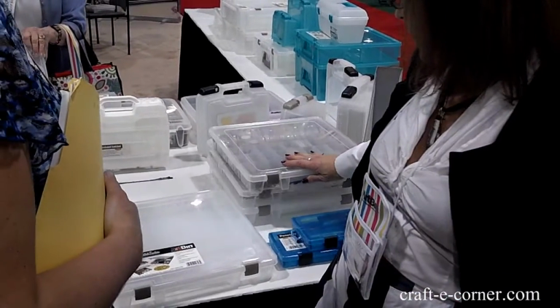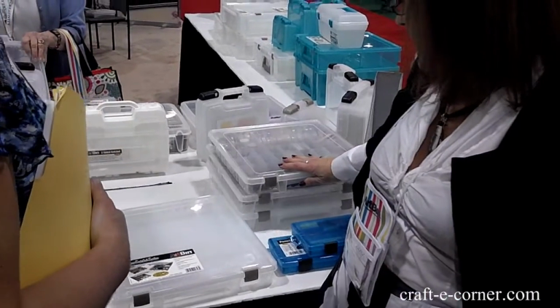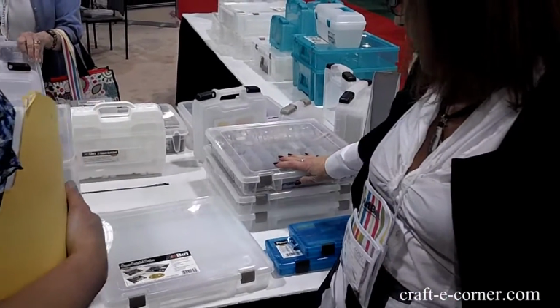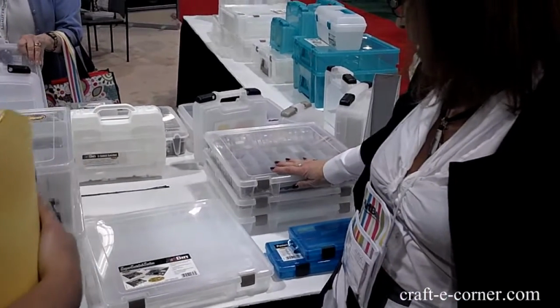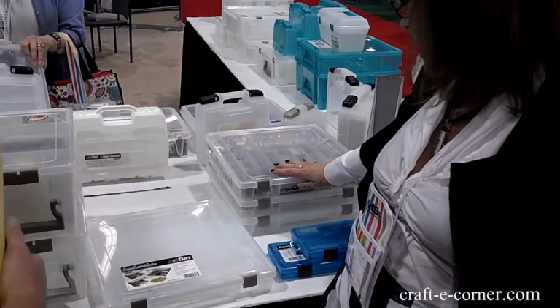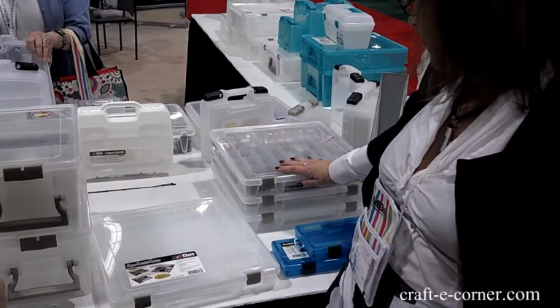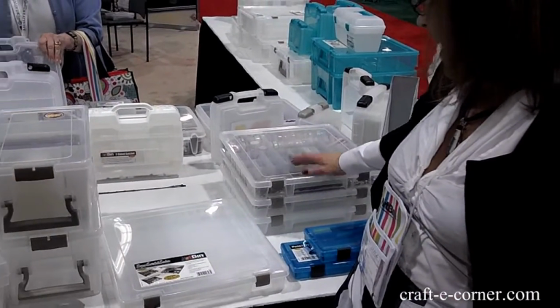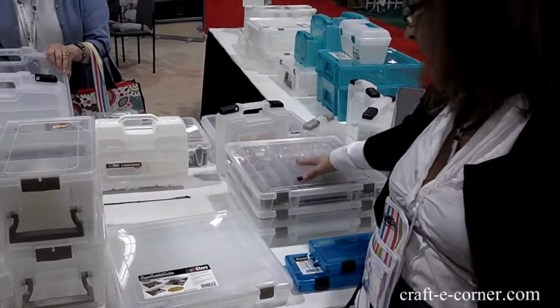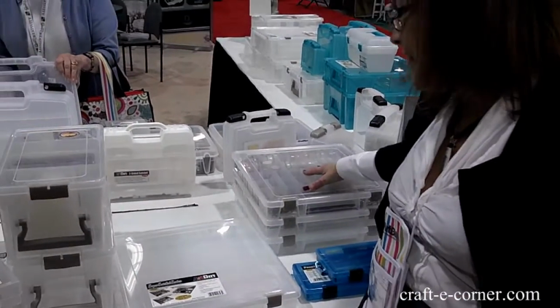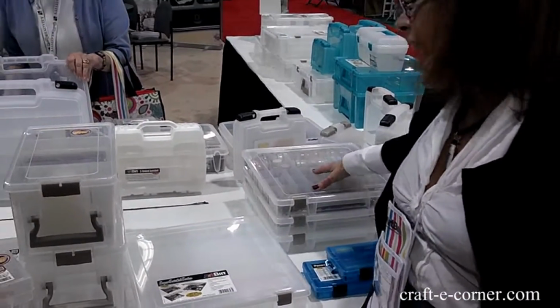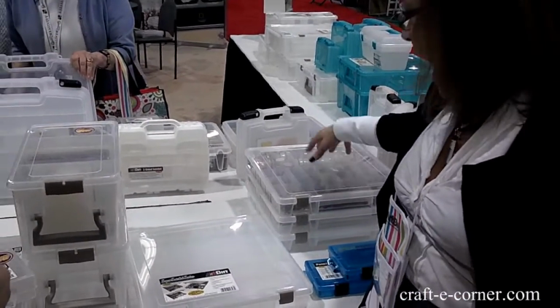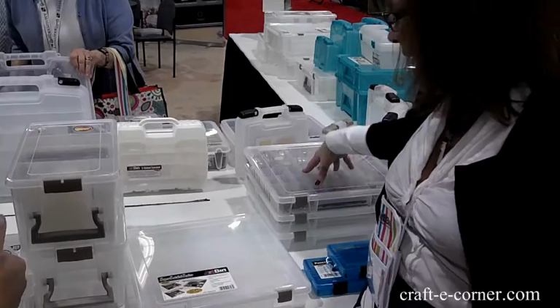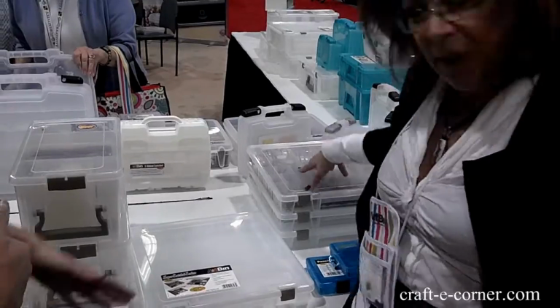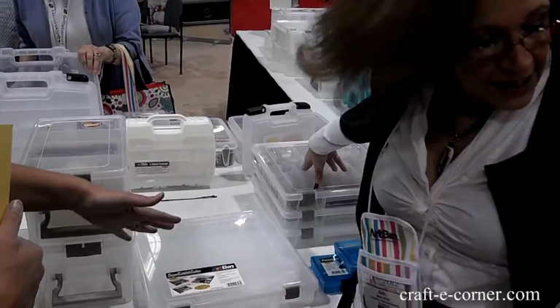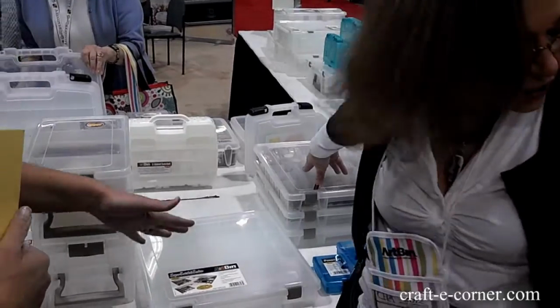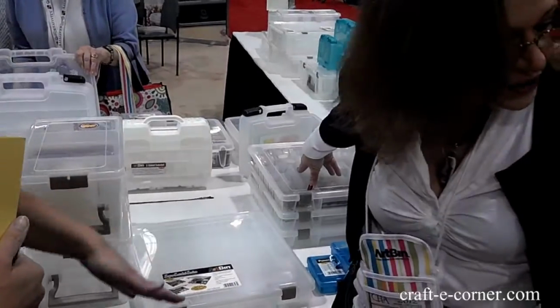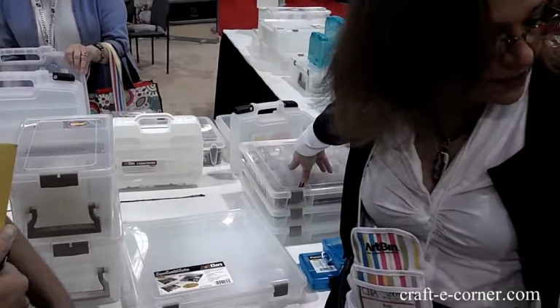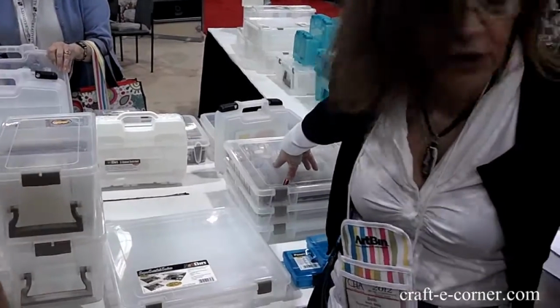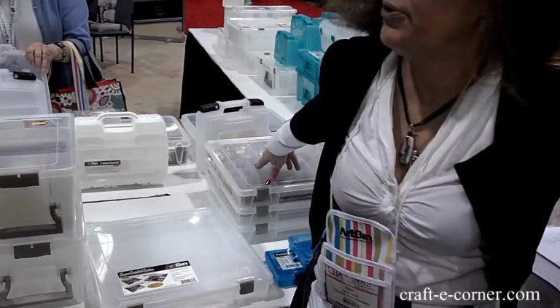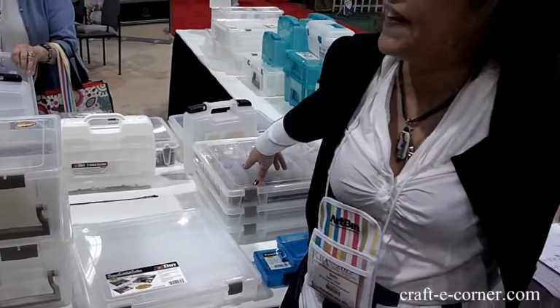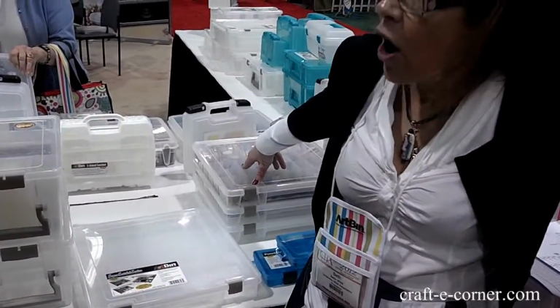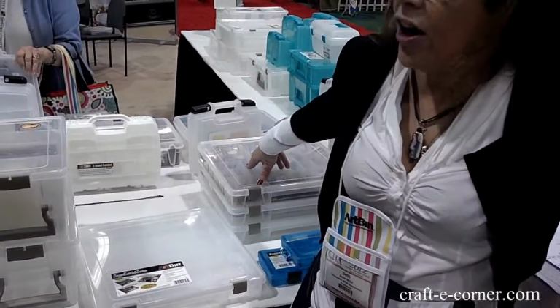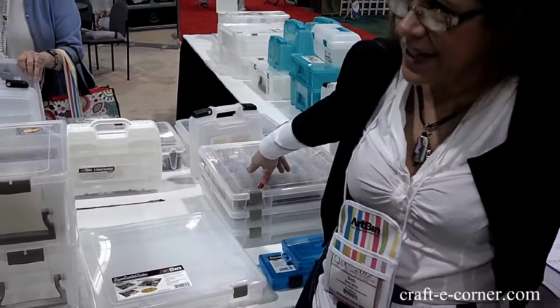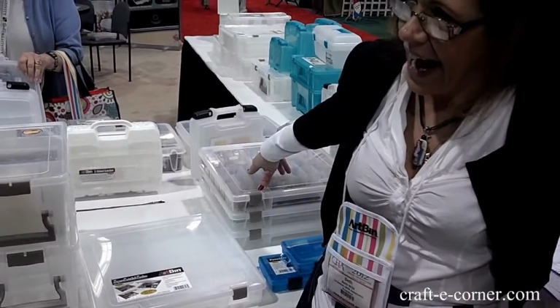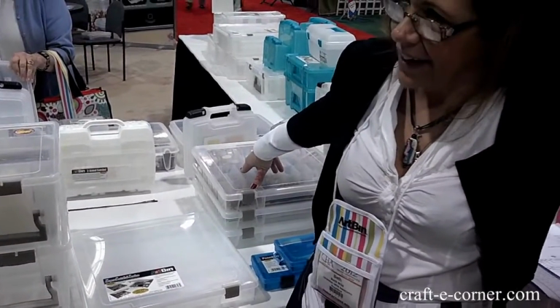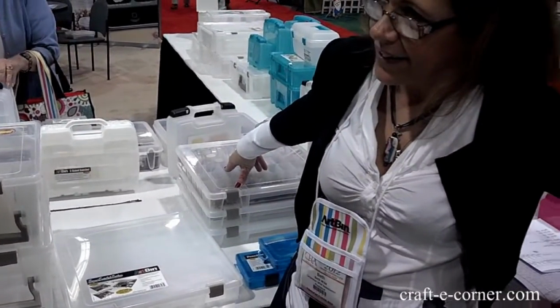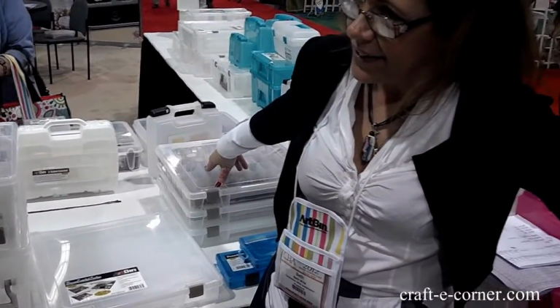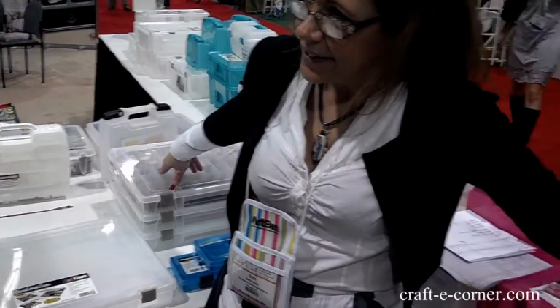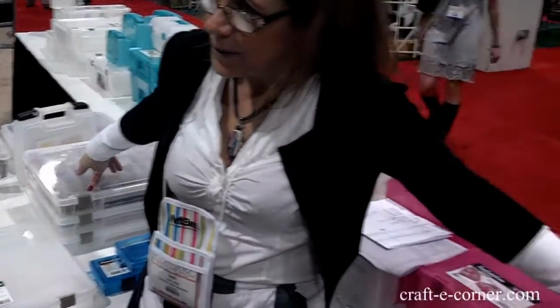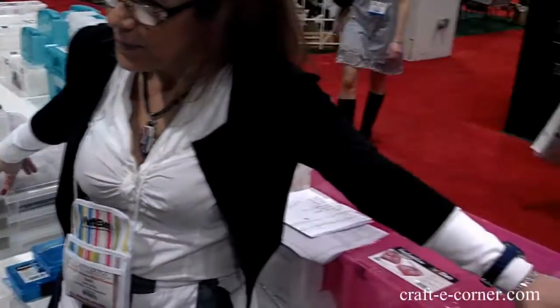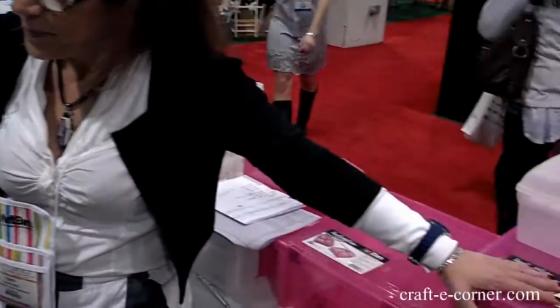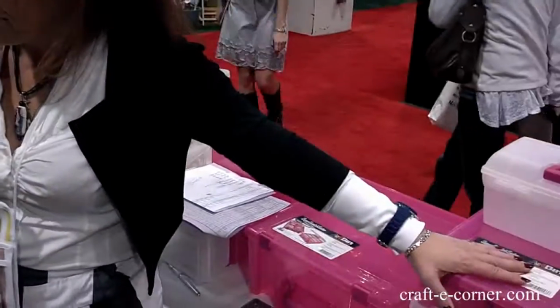Isn't that great though? And because they're all the same footprint, they all stack.